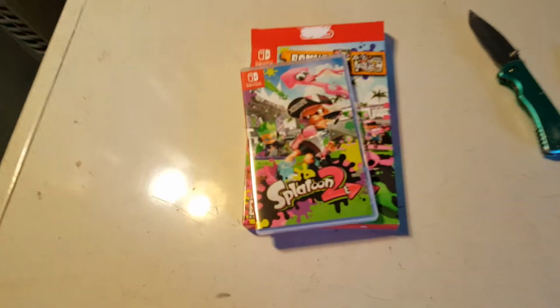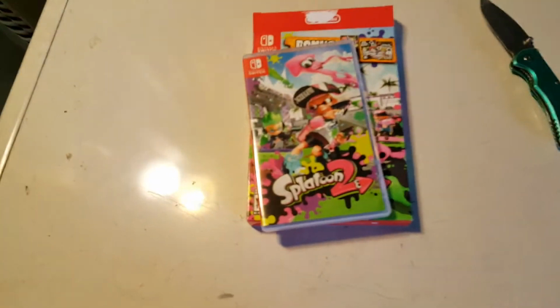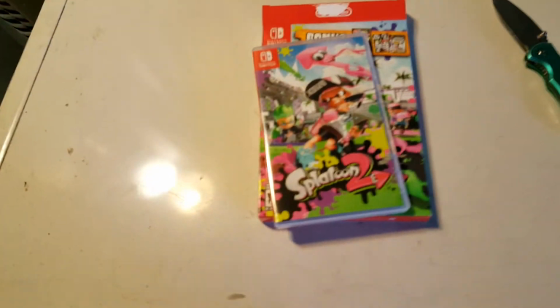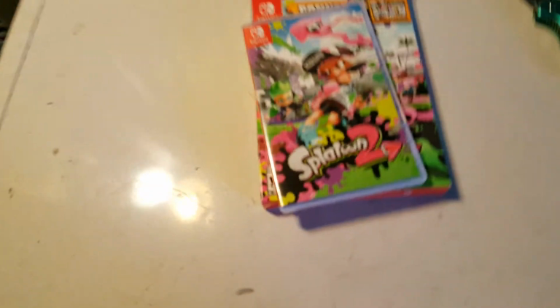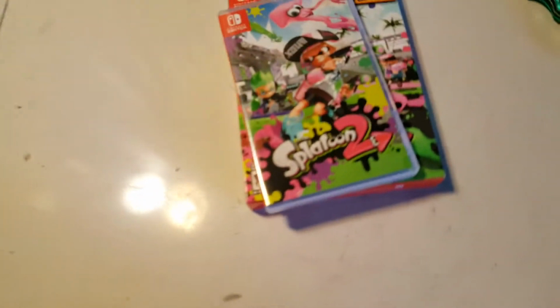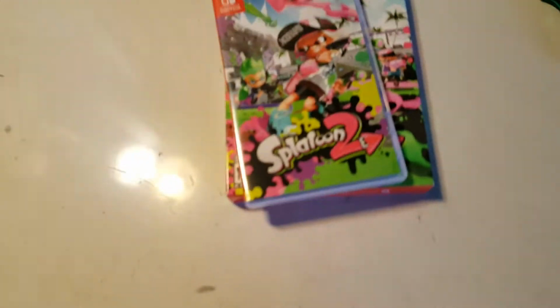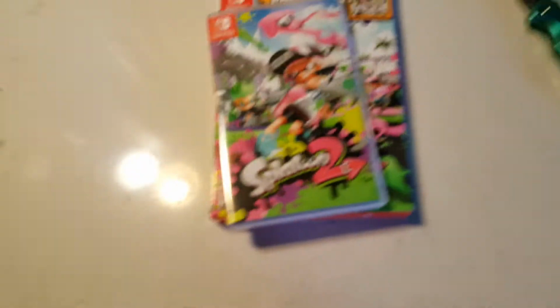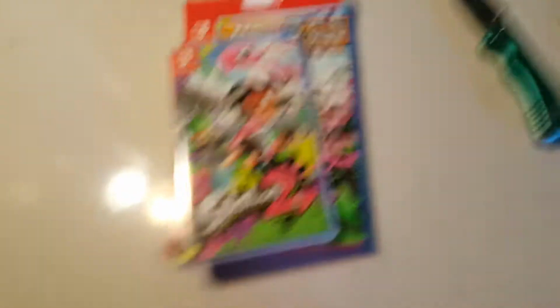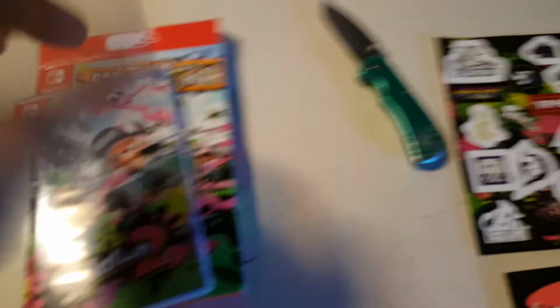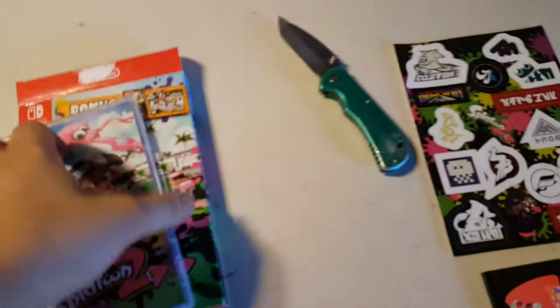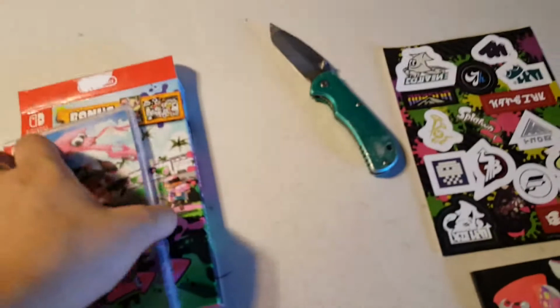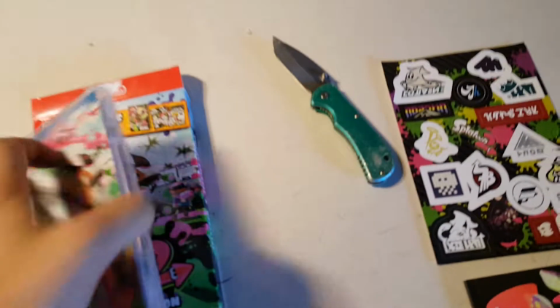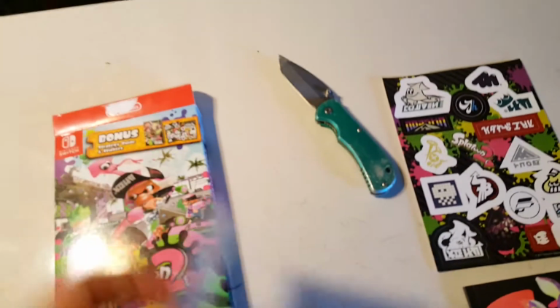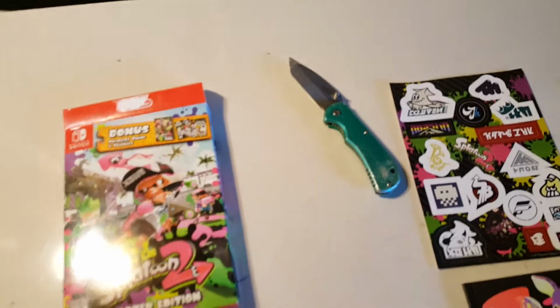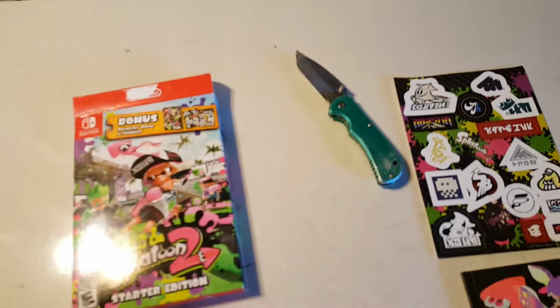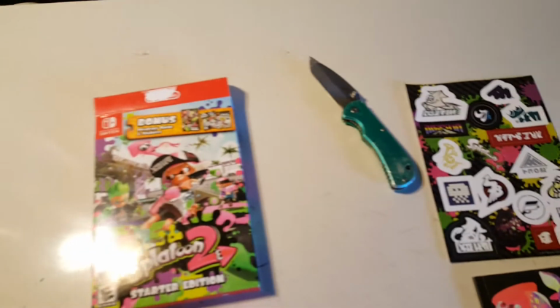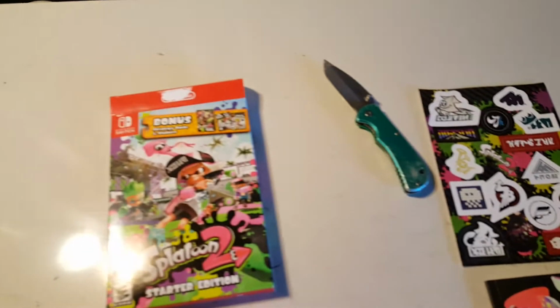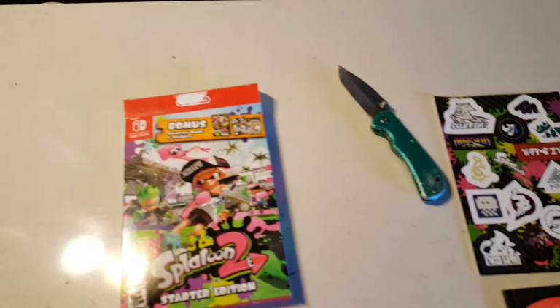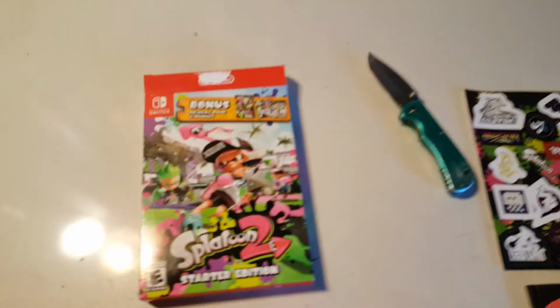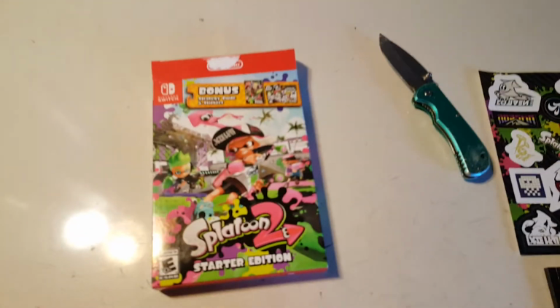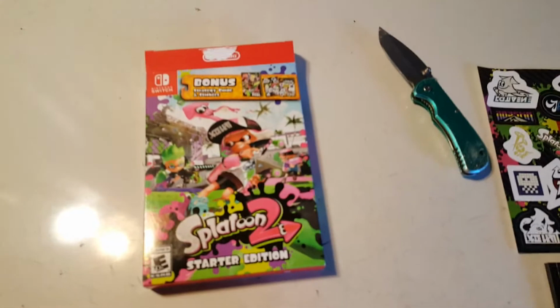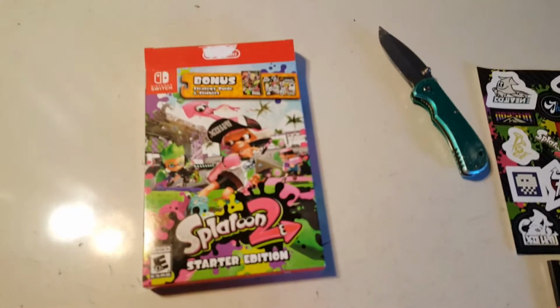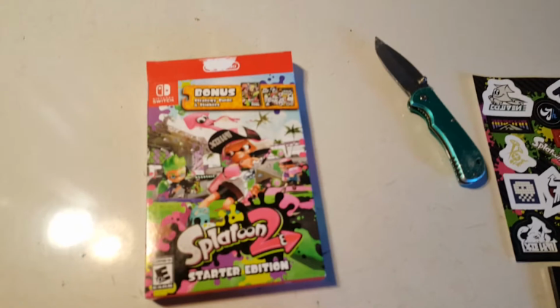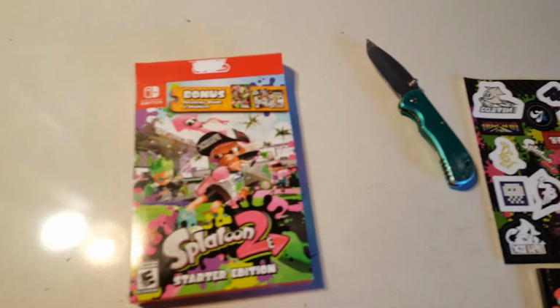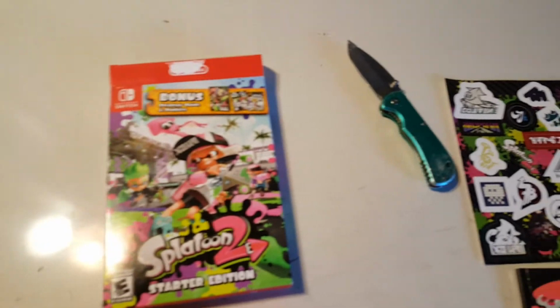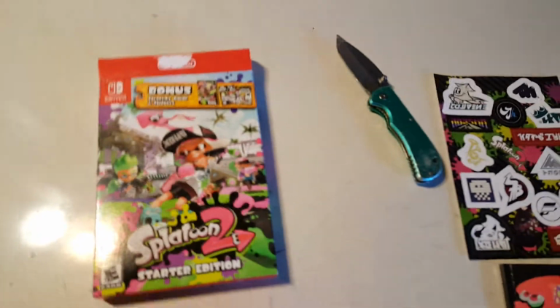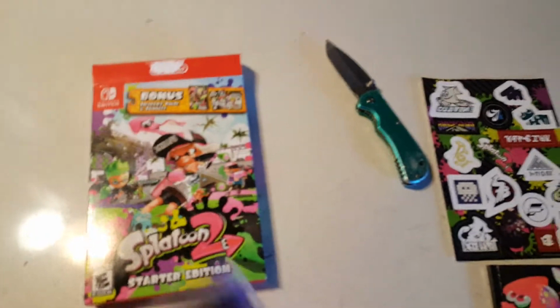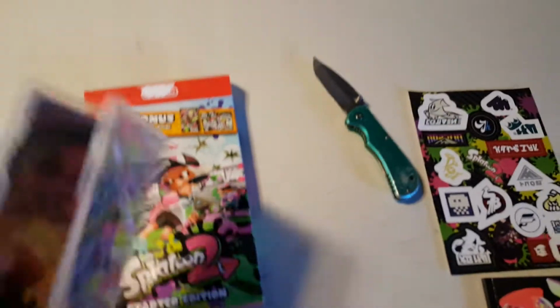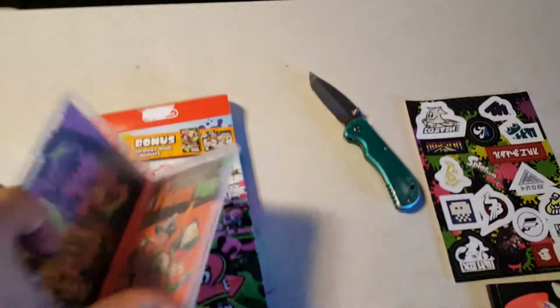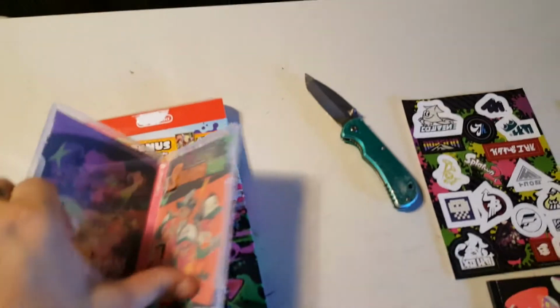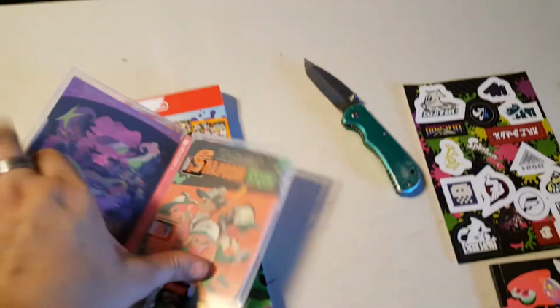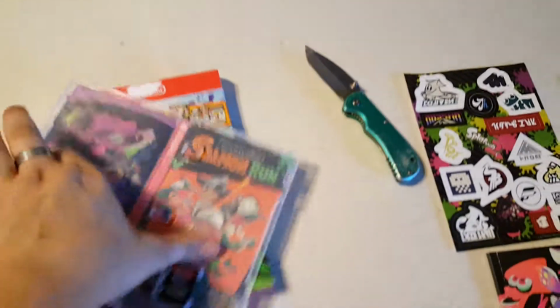There it is. So I'm going to pop it open. If you've seen Switch games, you know they're tiny little things.